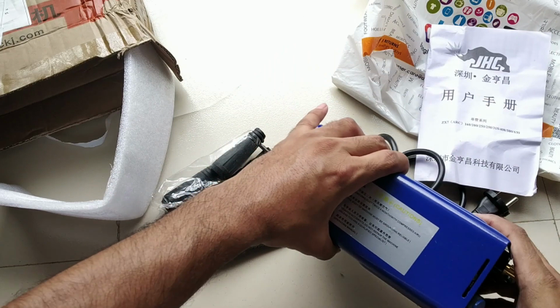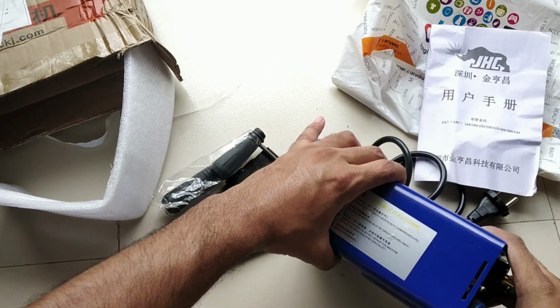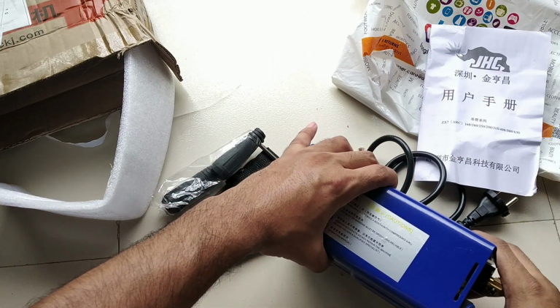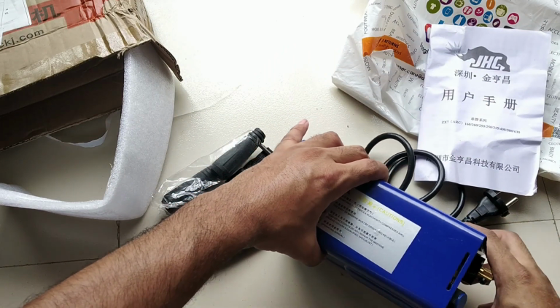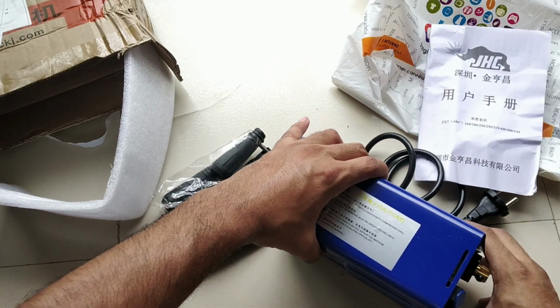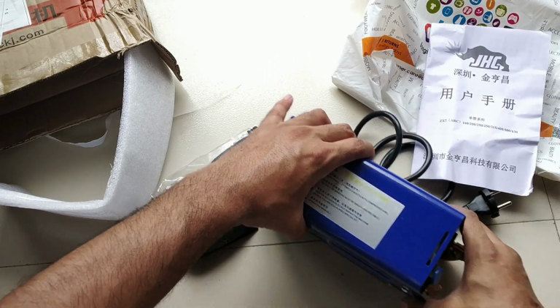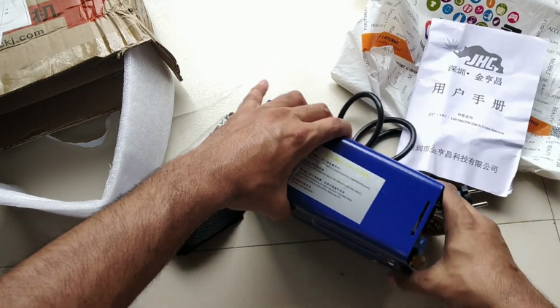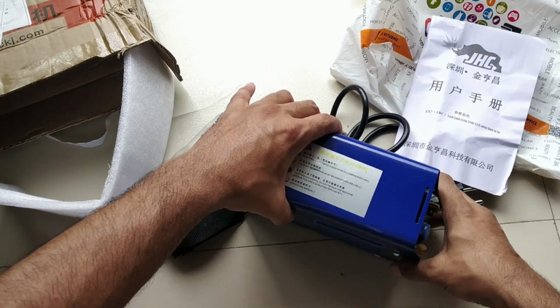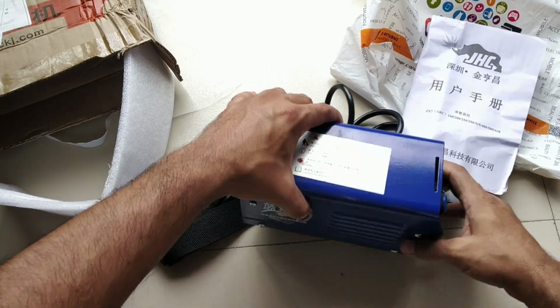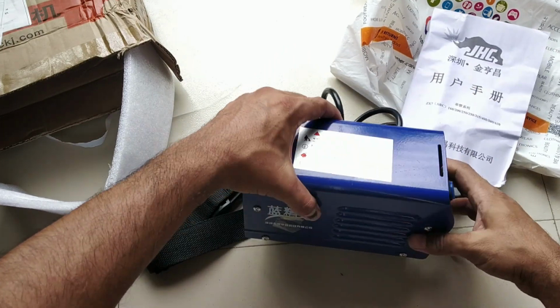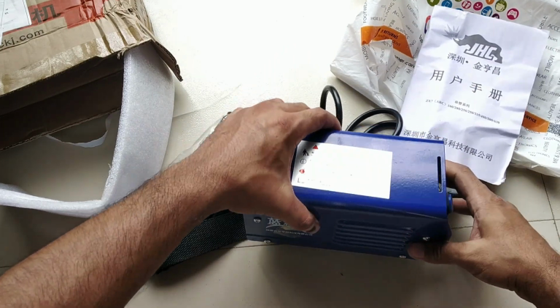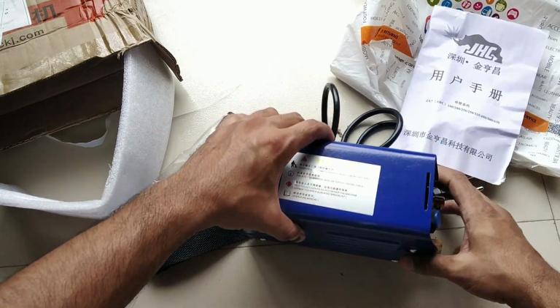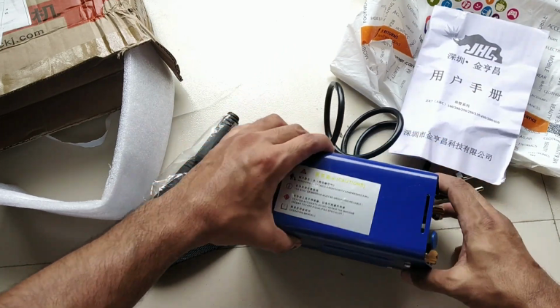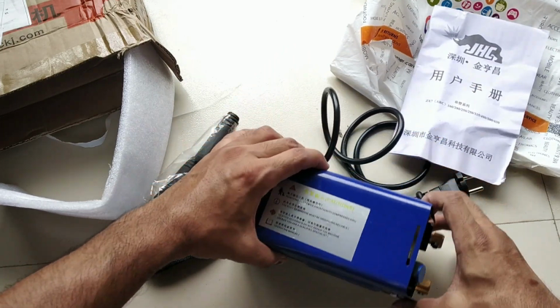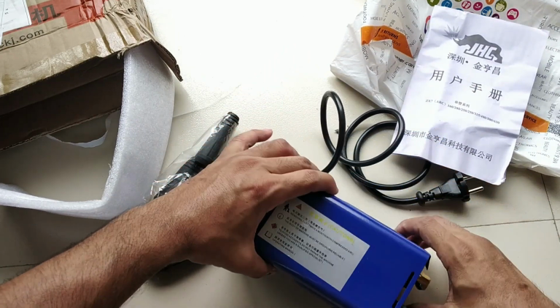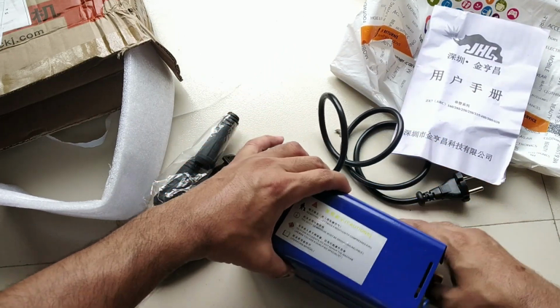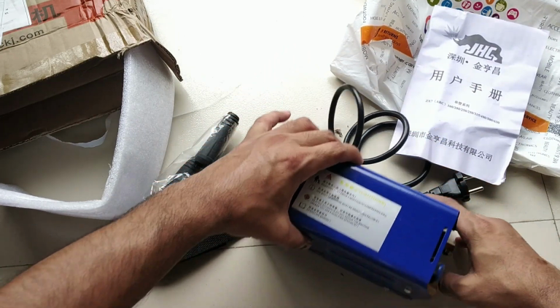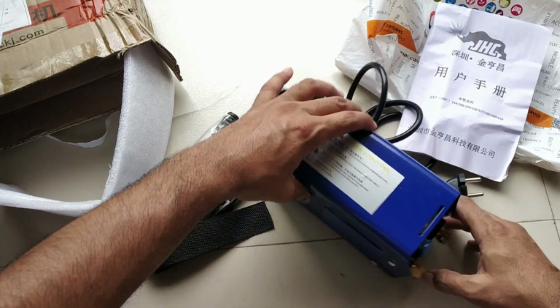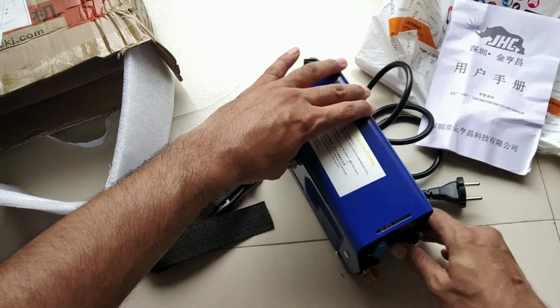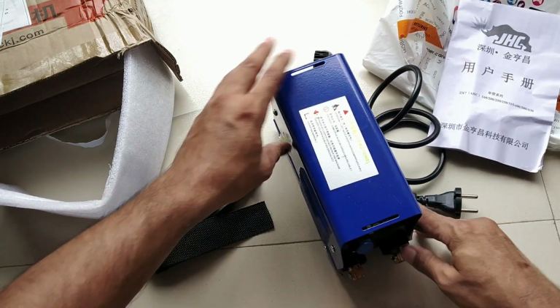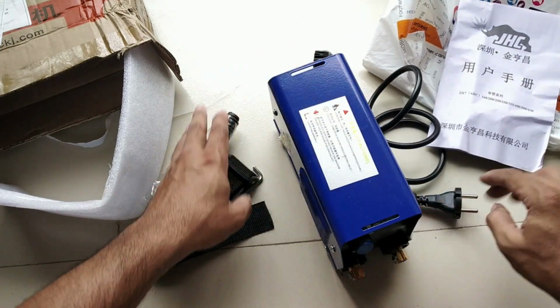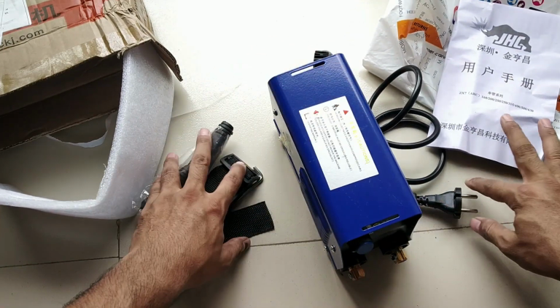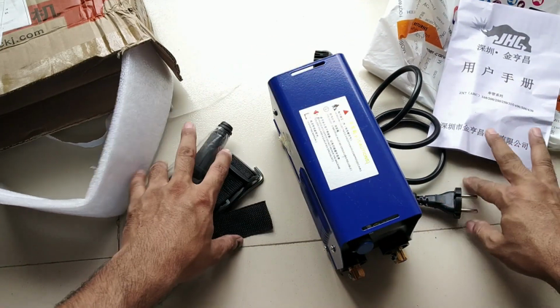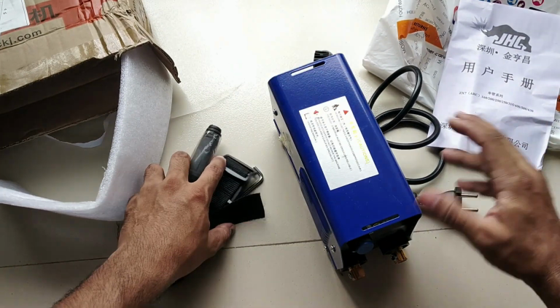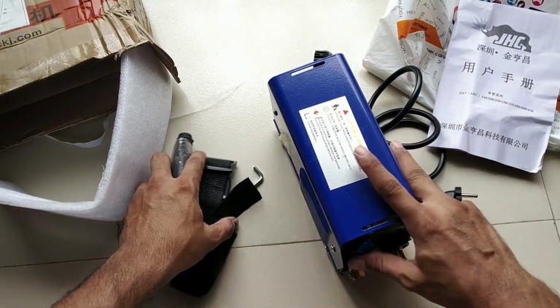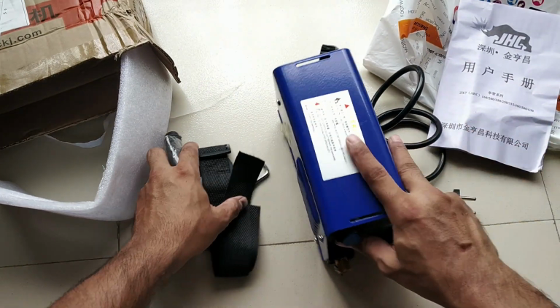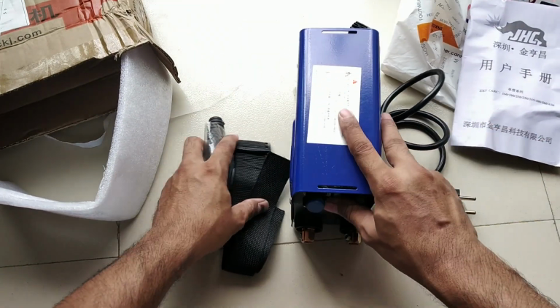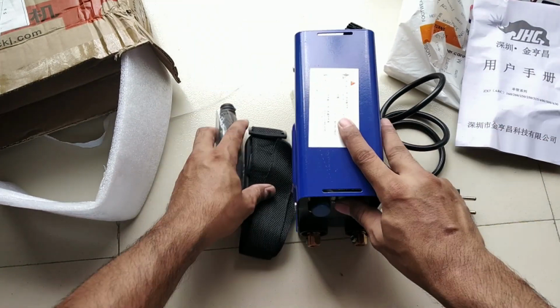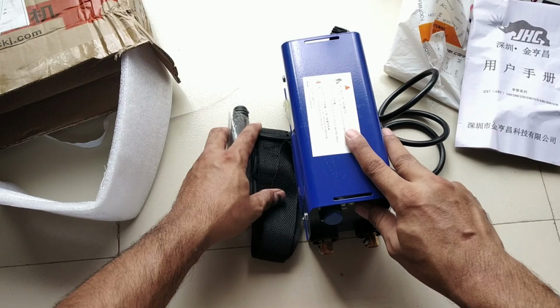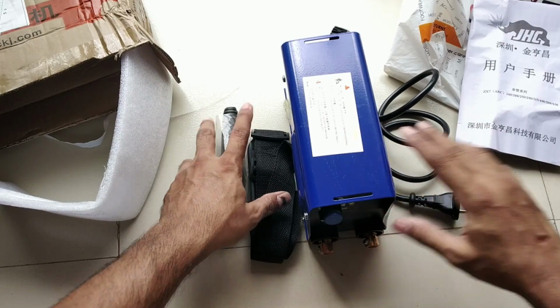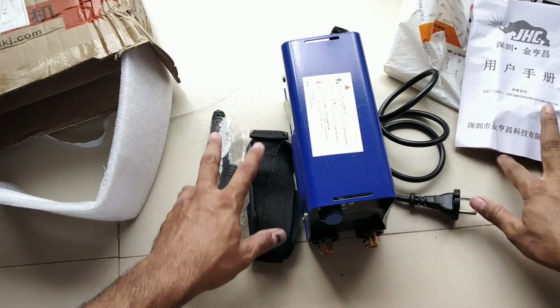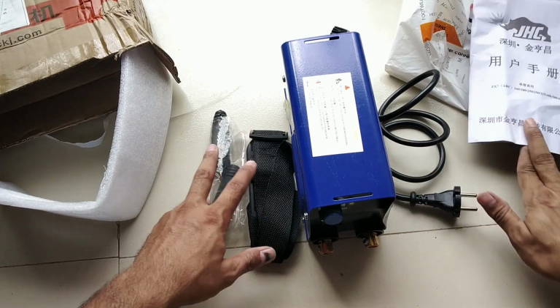So this is the welding machine. Thank you.